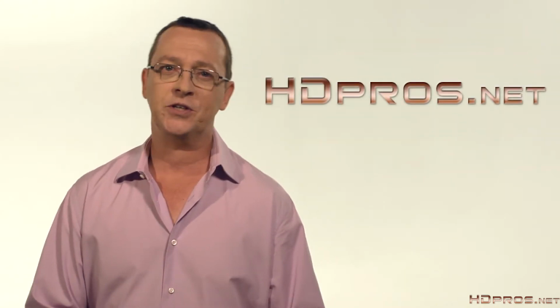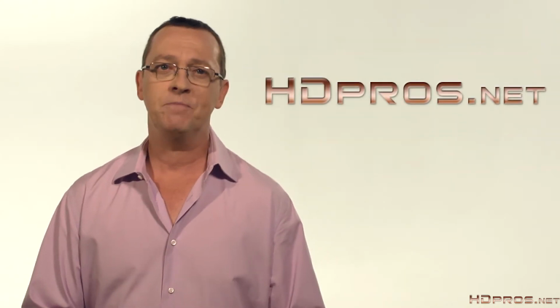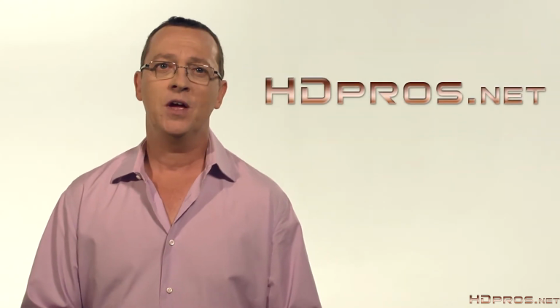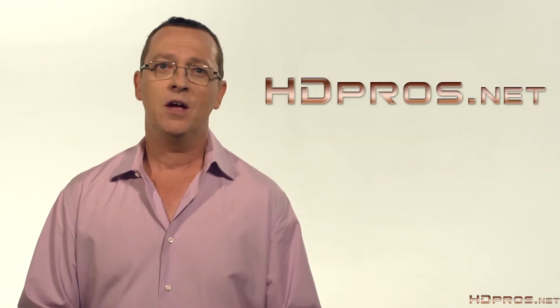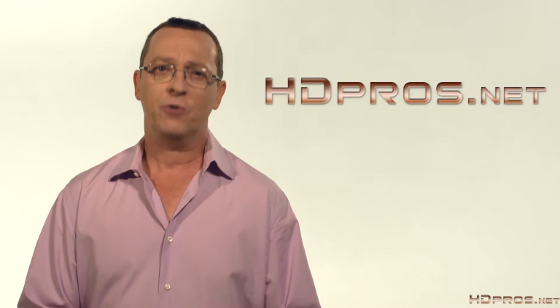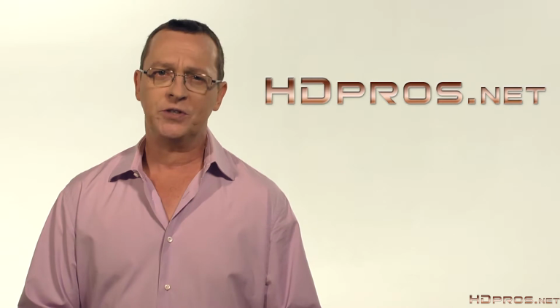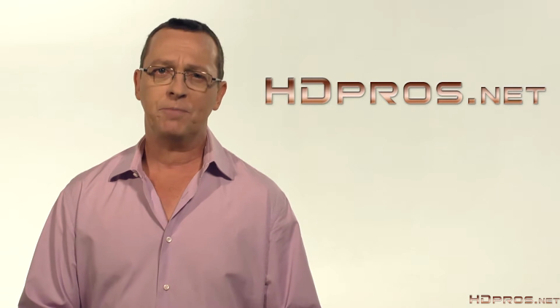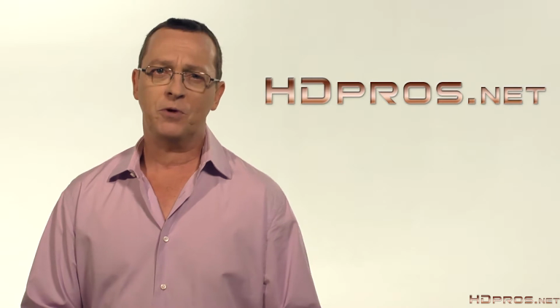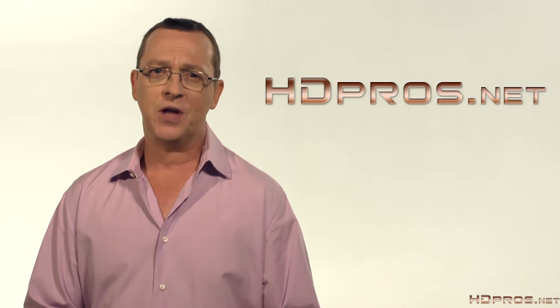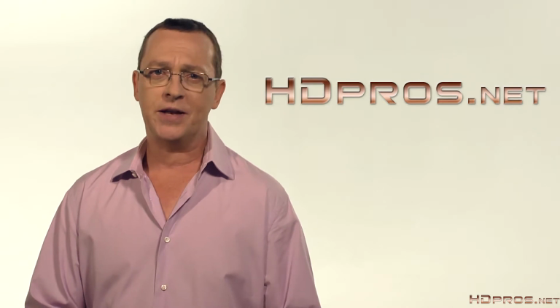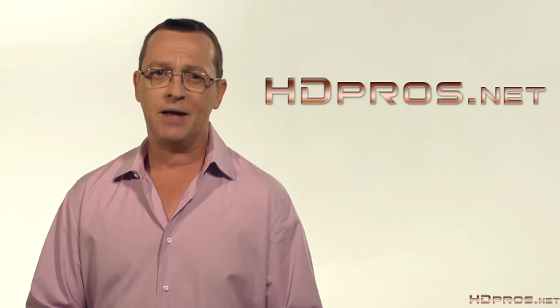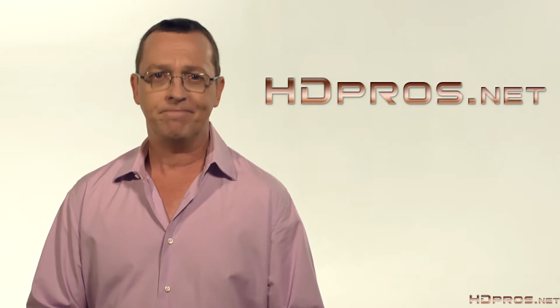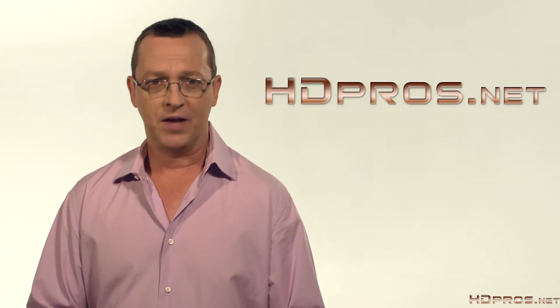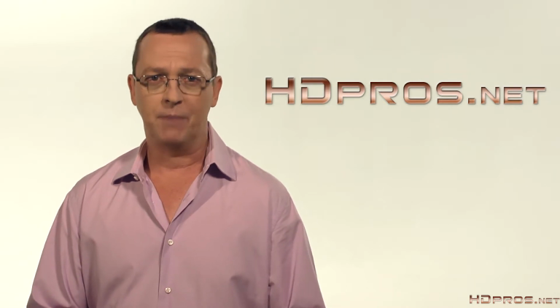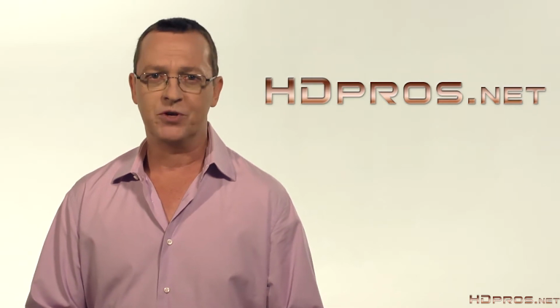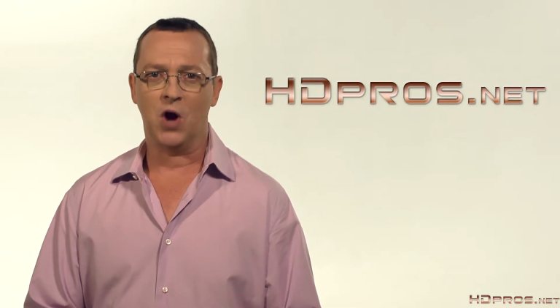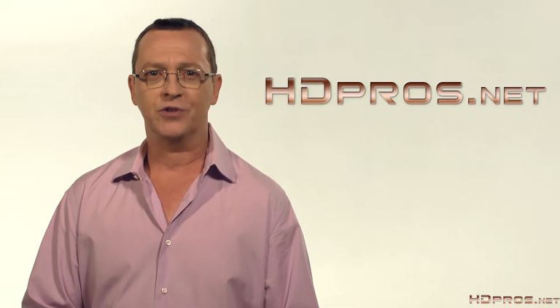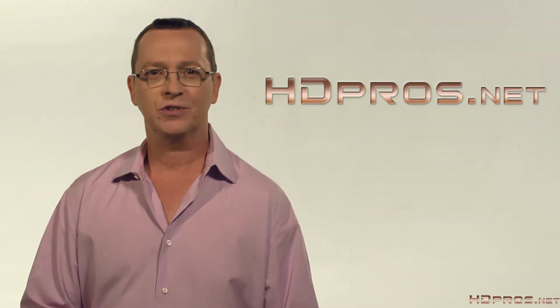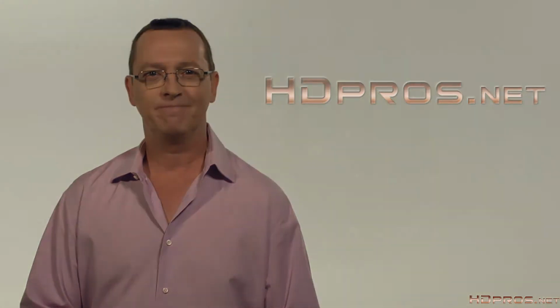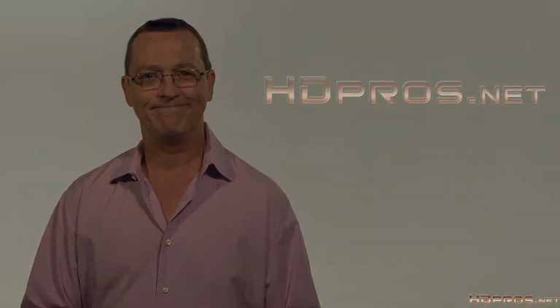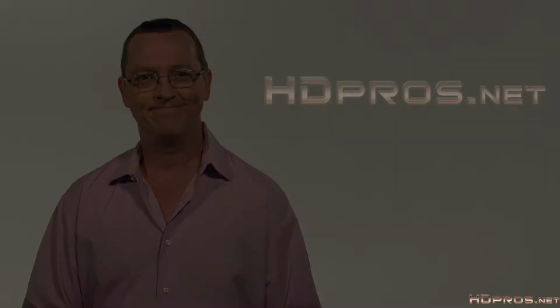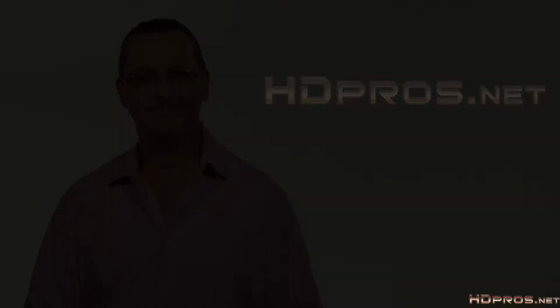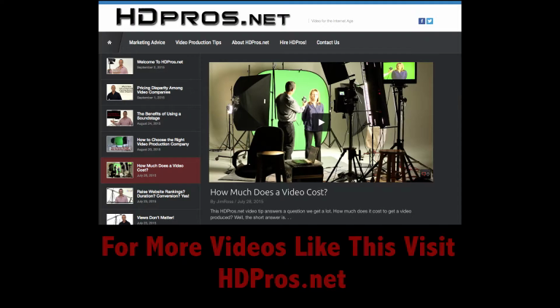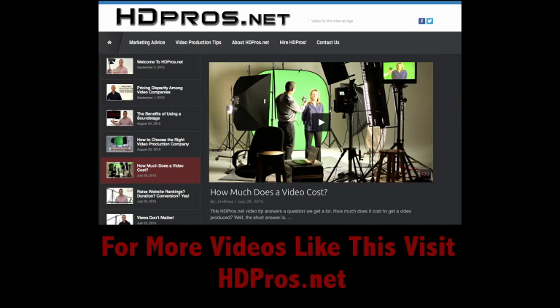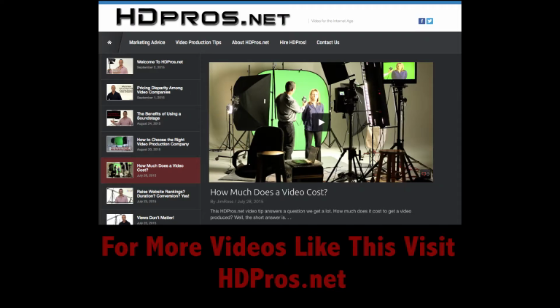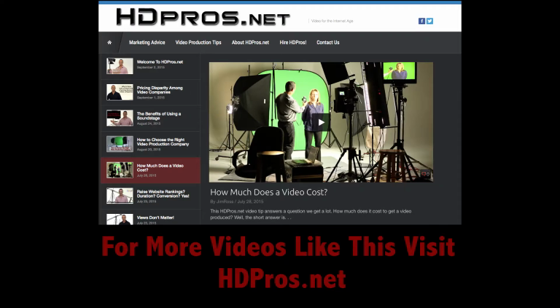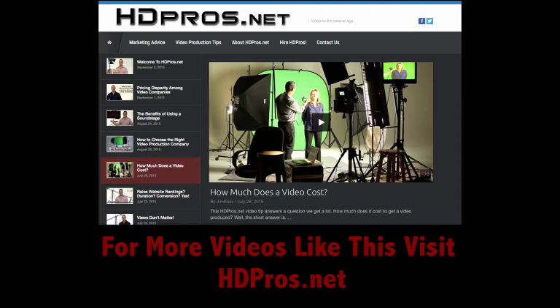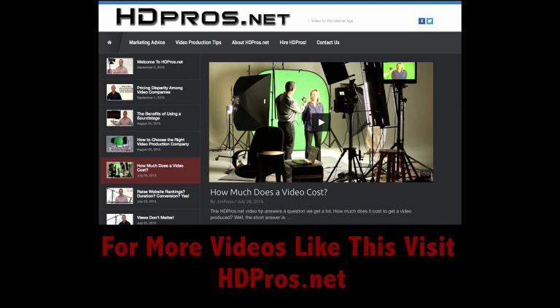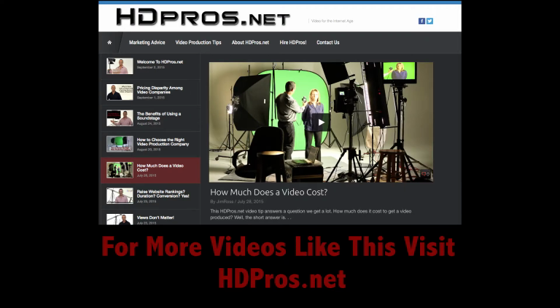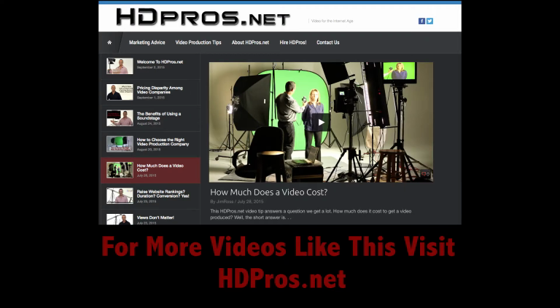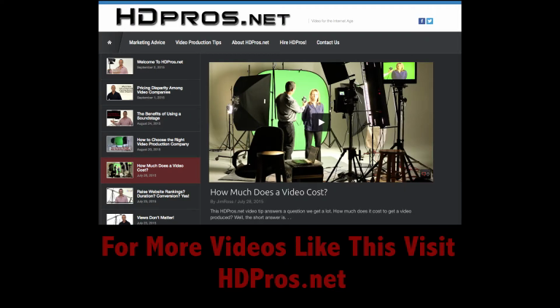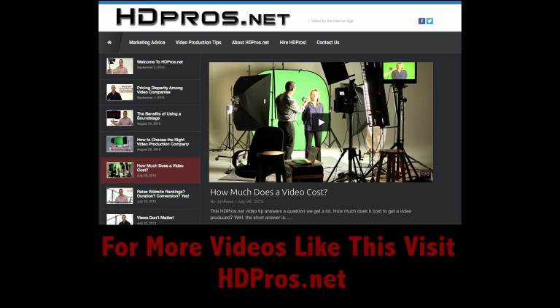For HDPros.net, I'm Jim Ross. I'll see you next time.